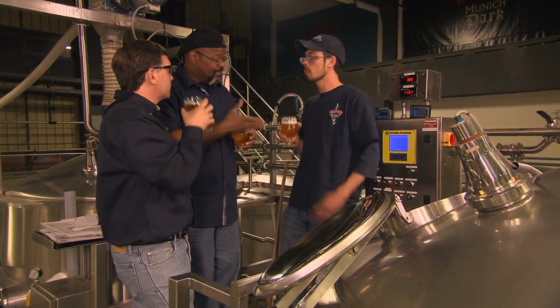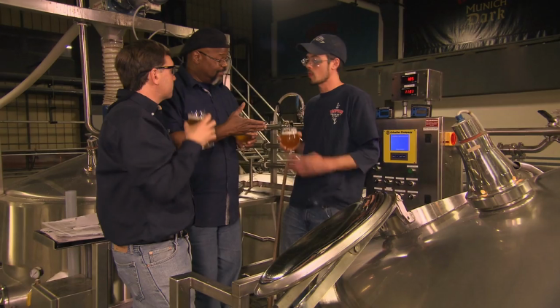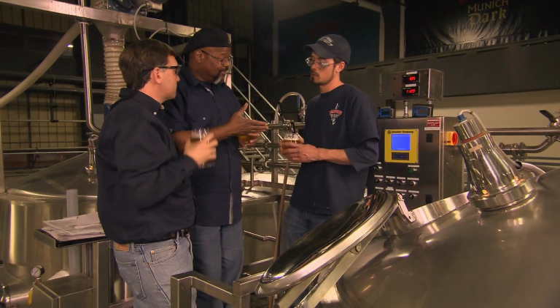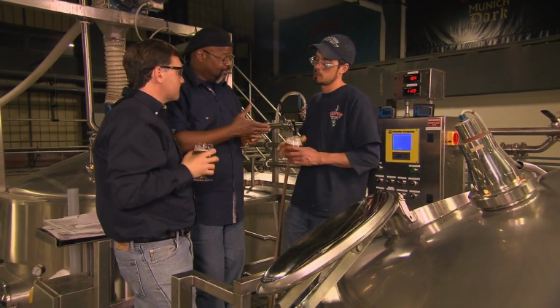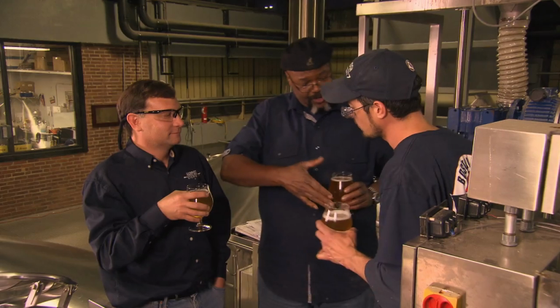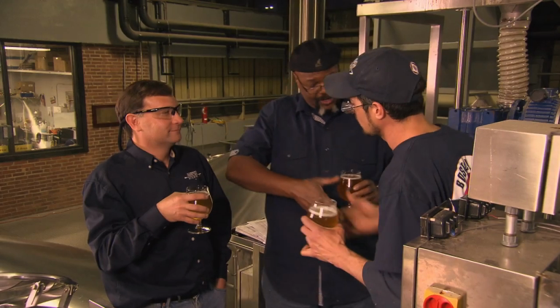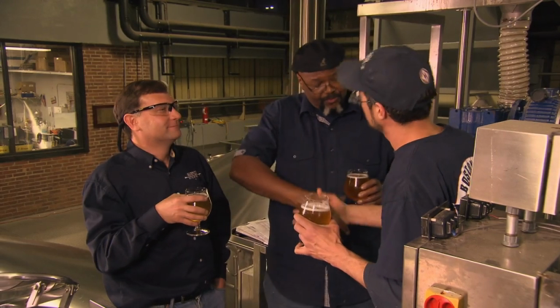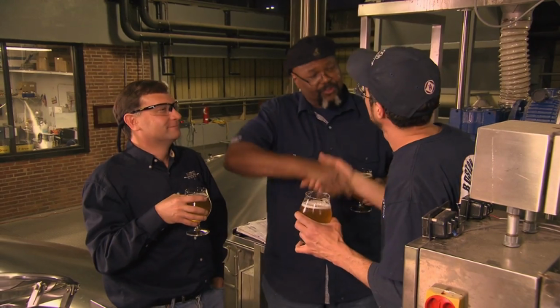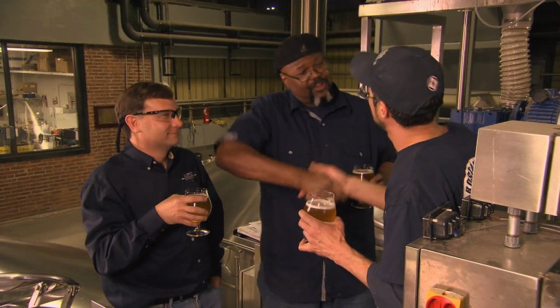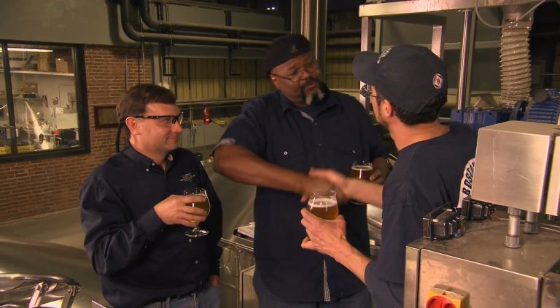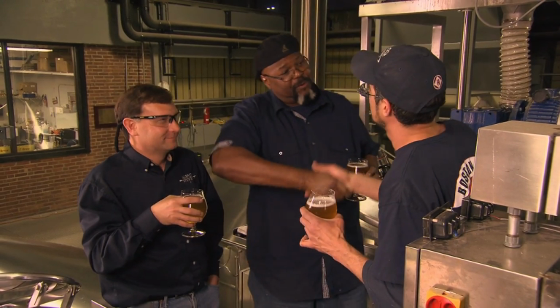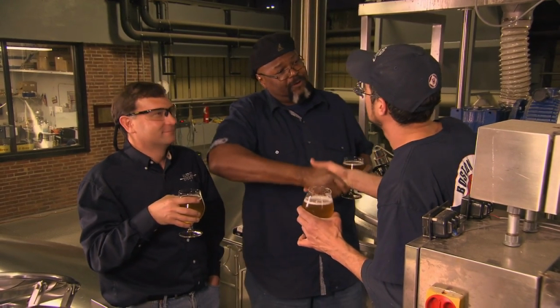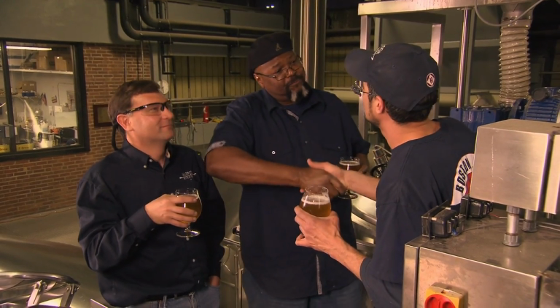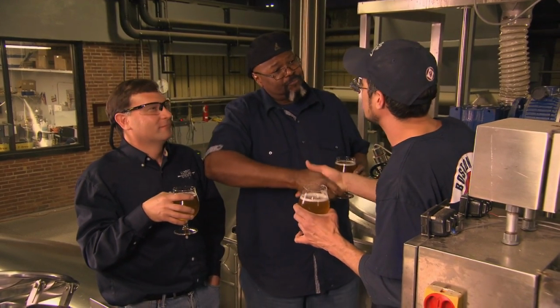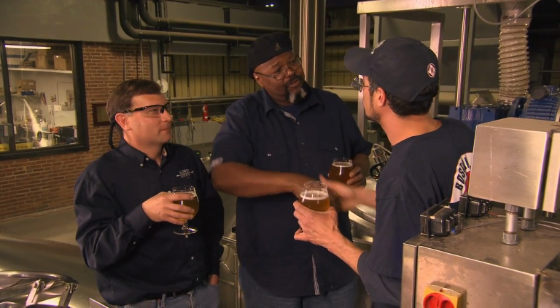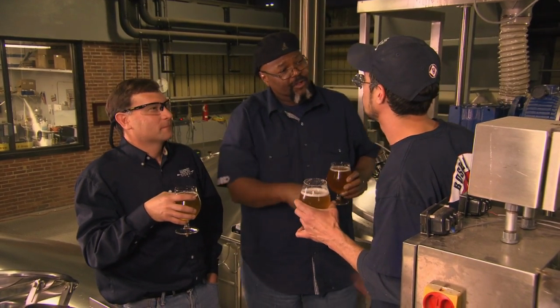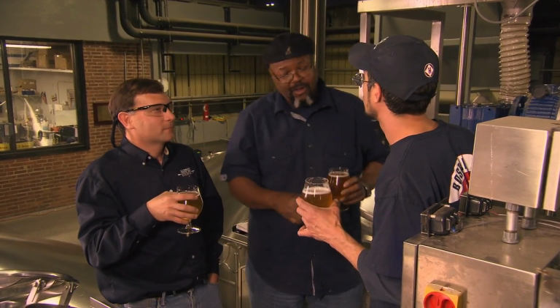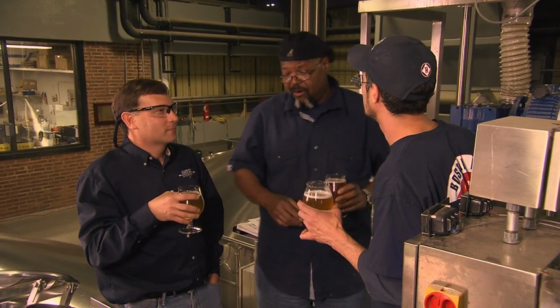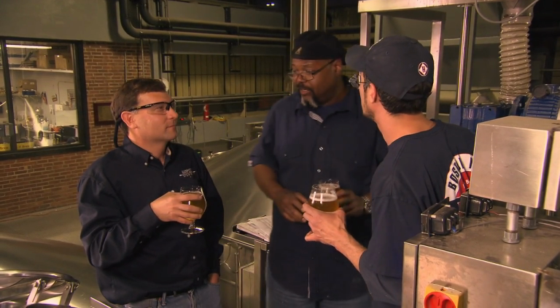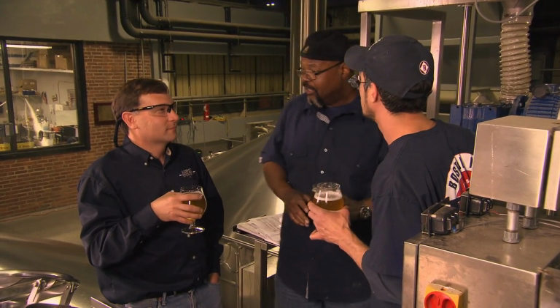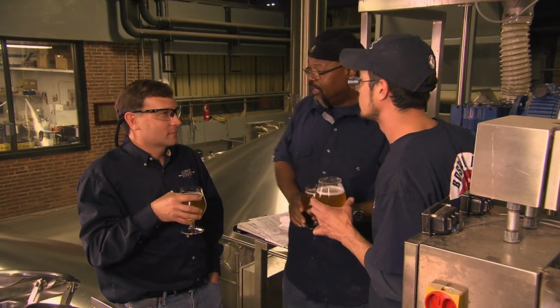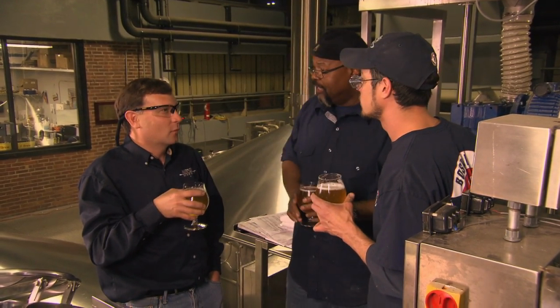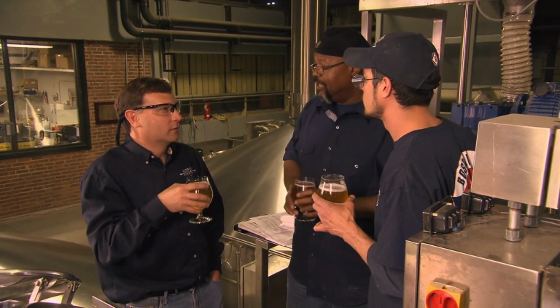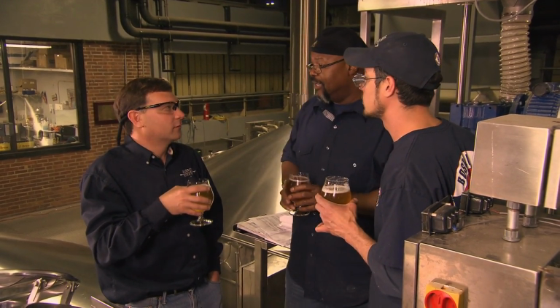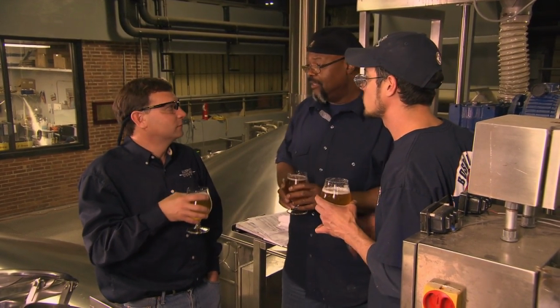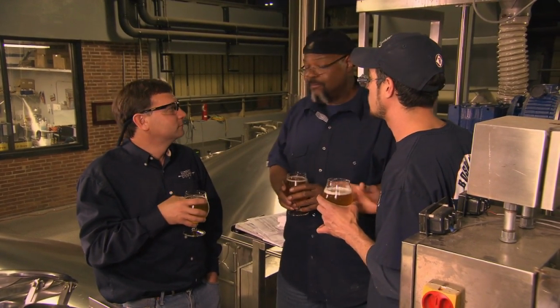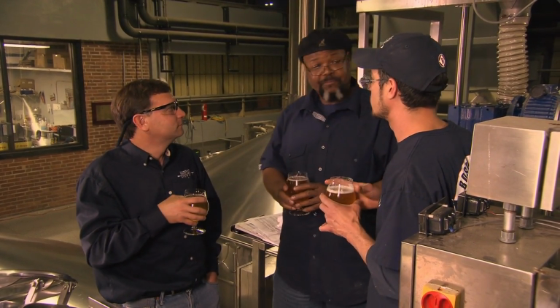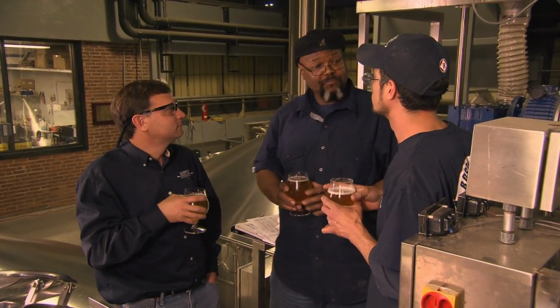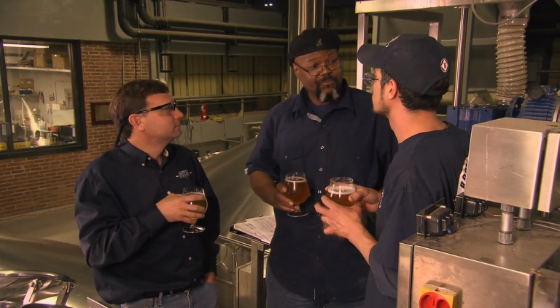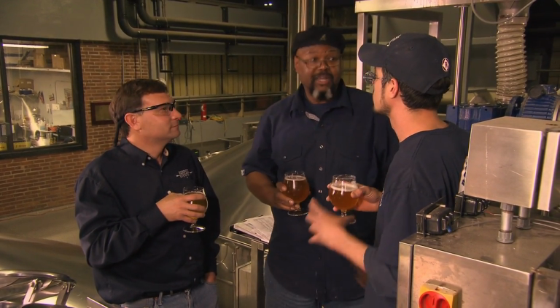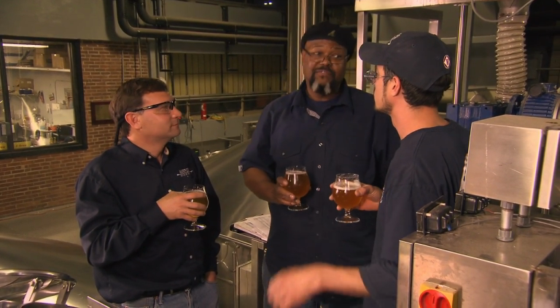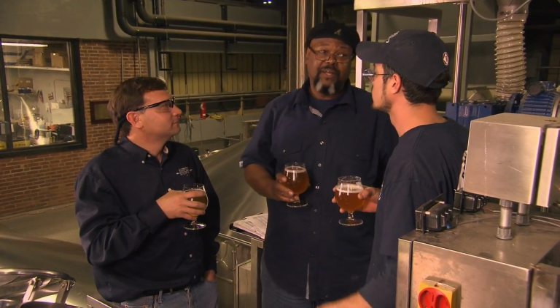Congratulations on another successful beer. All right, wonderful. This is fun. It is fun.